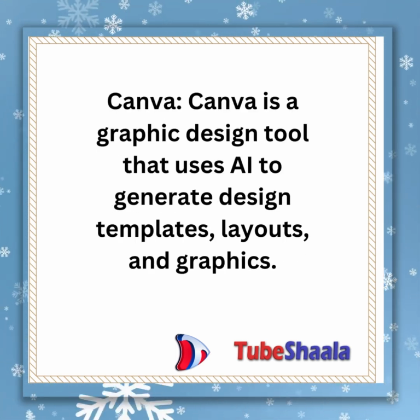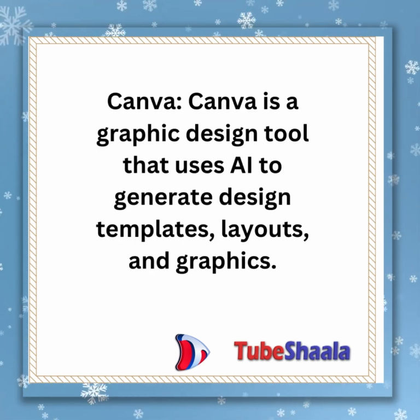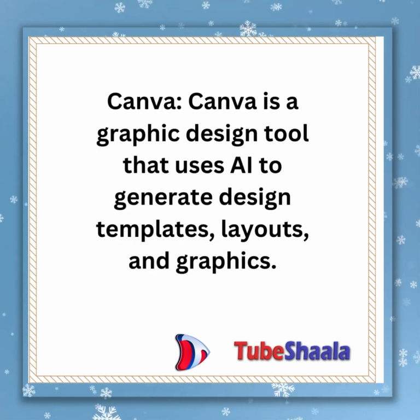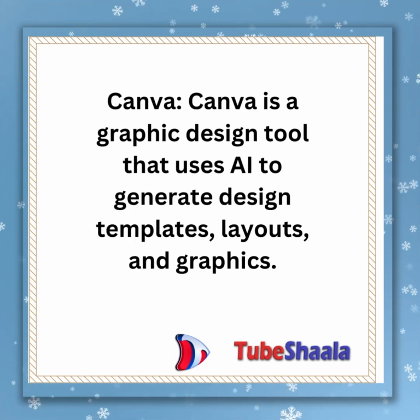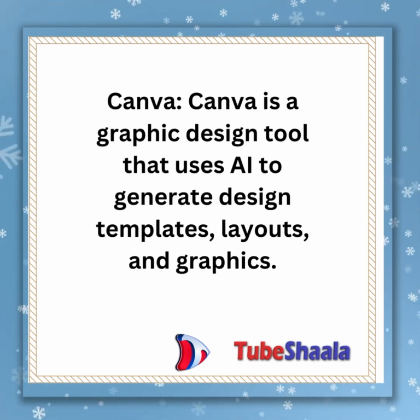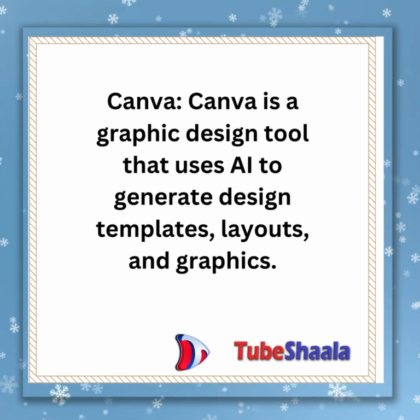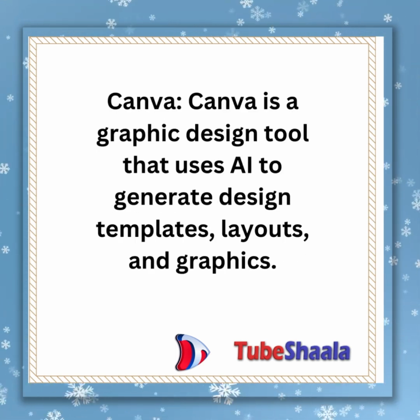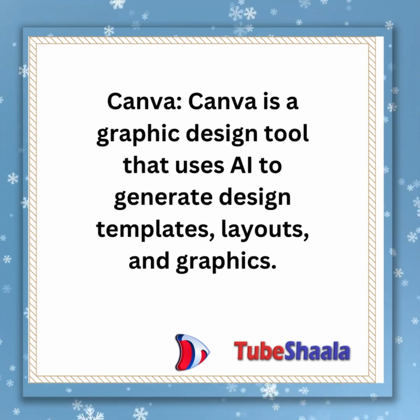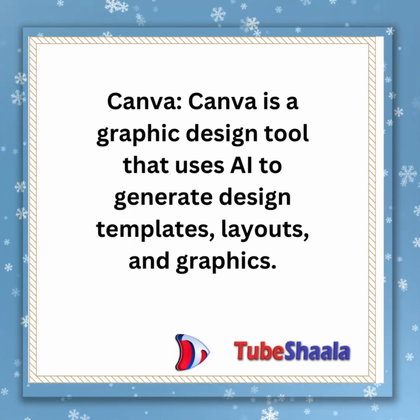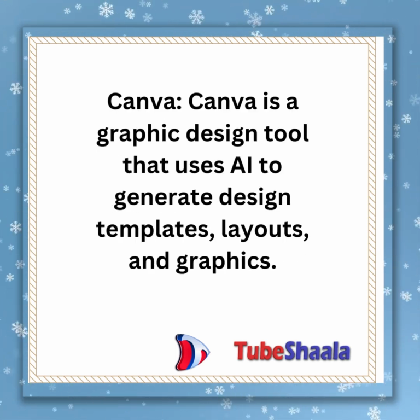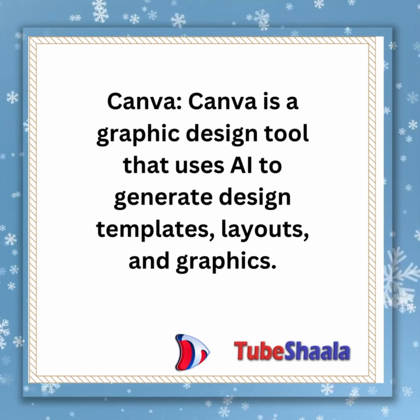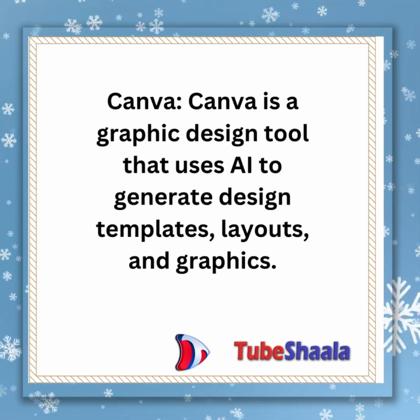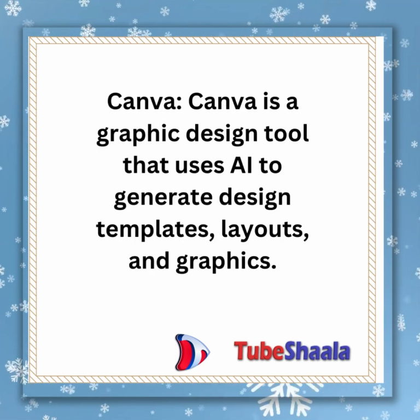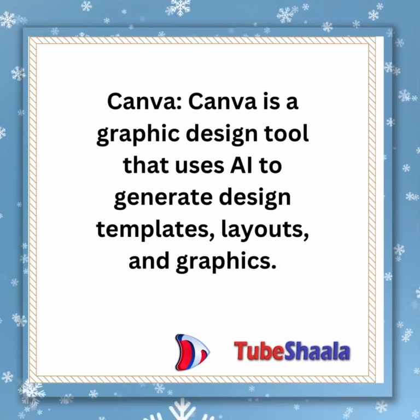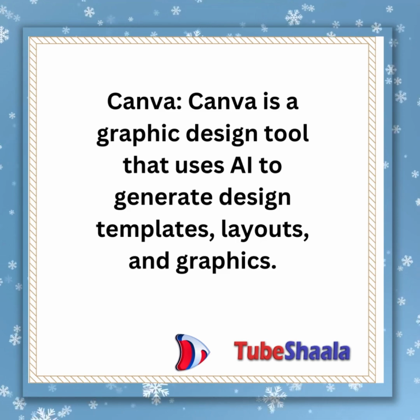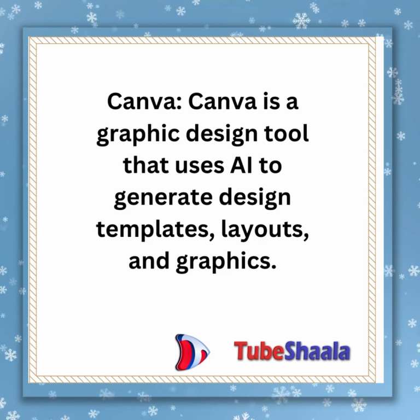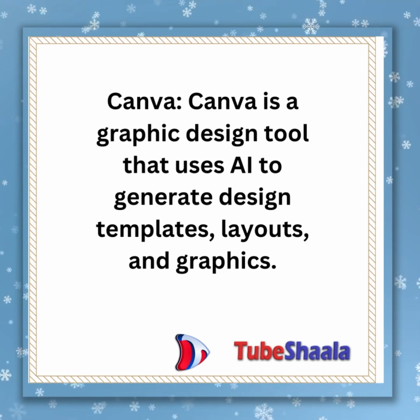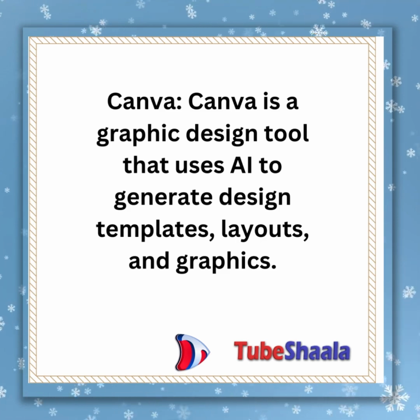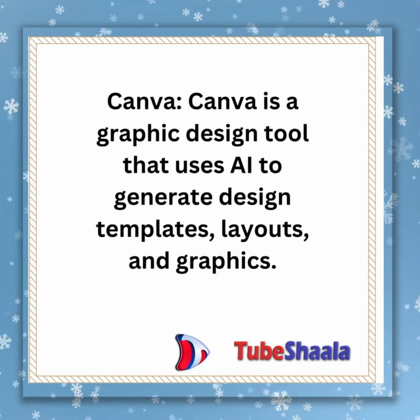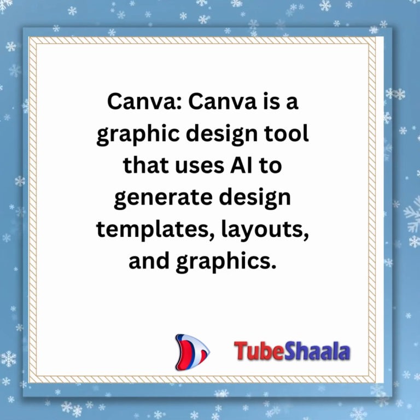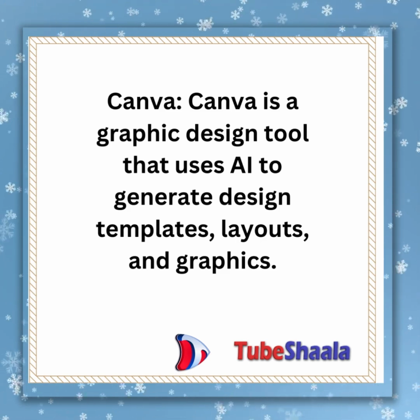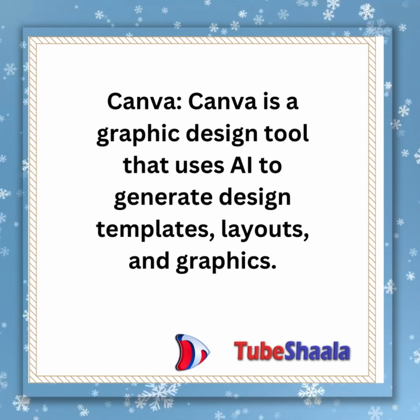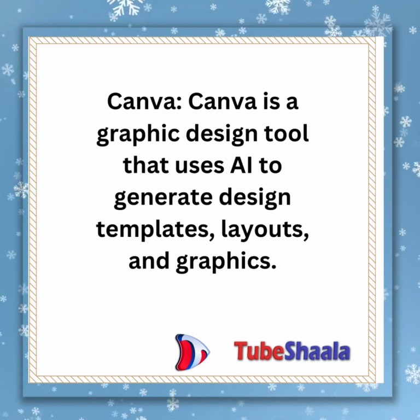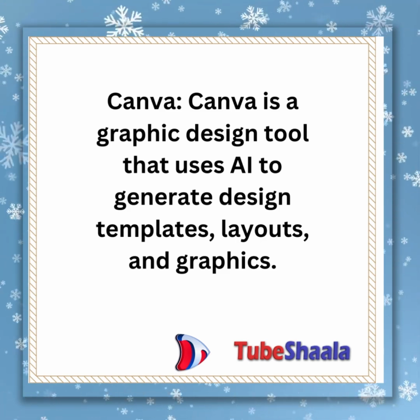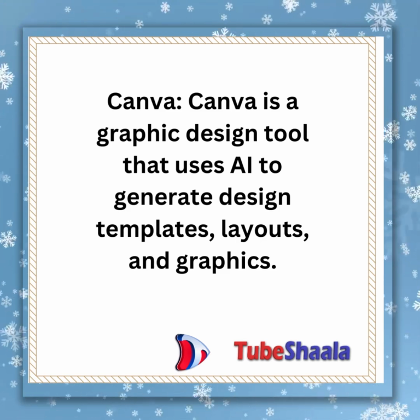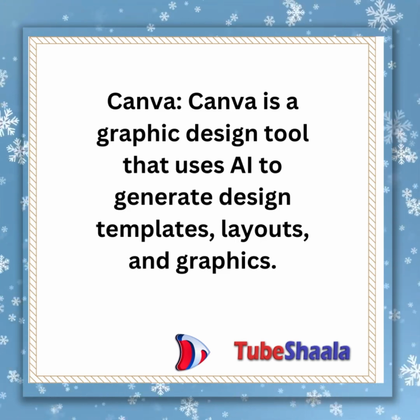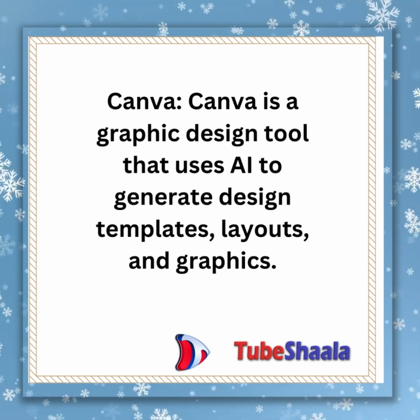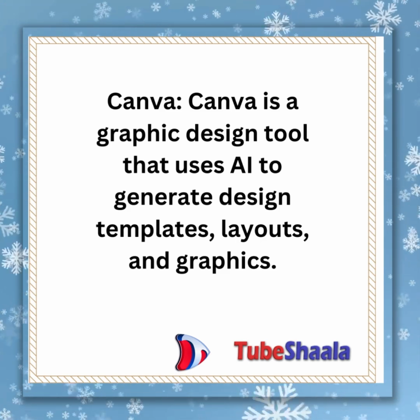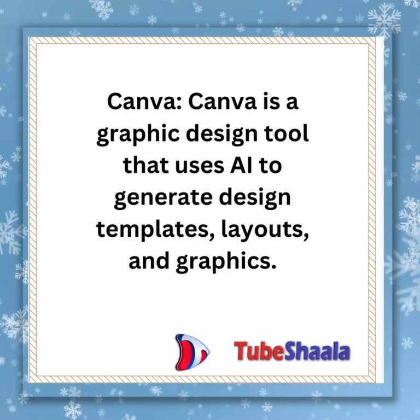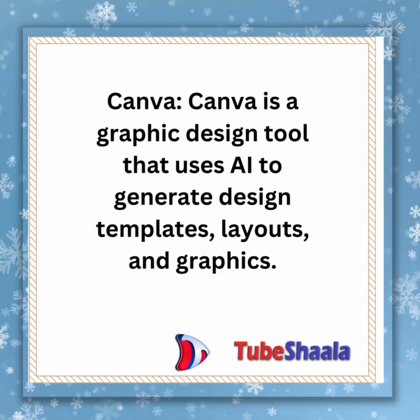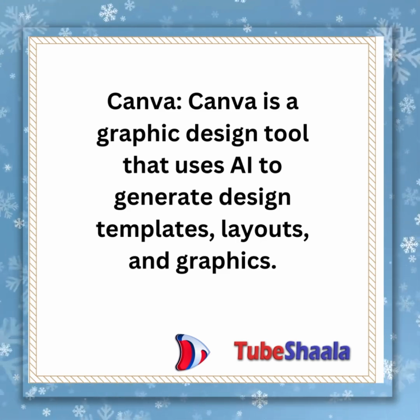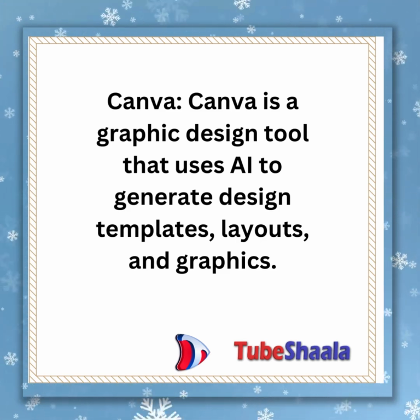Canva is a graphic design tool that uses AI to generate design templates, layouts, and graphics.